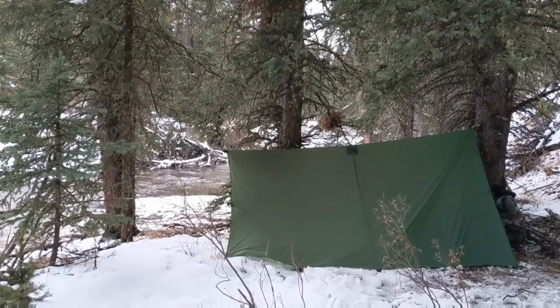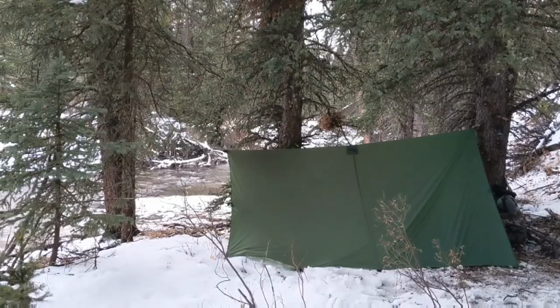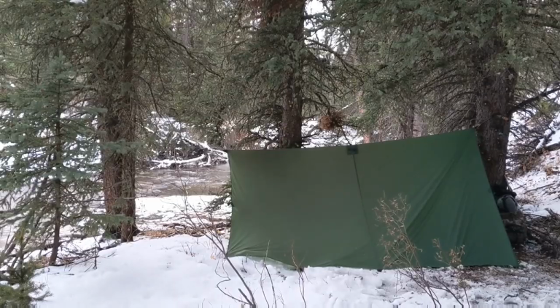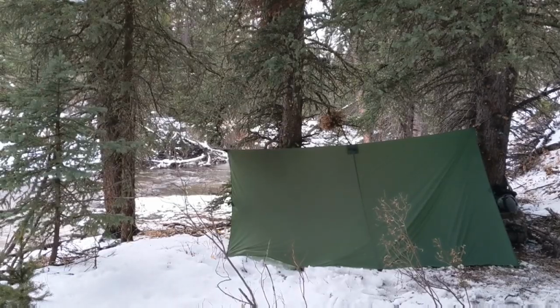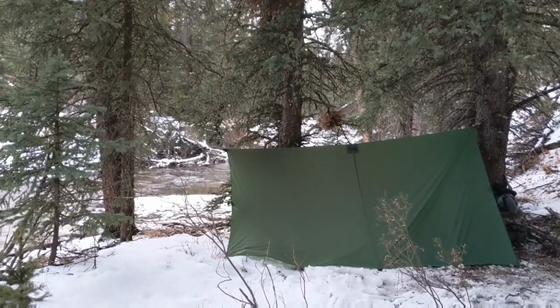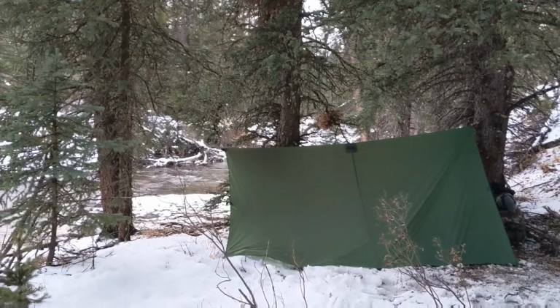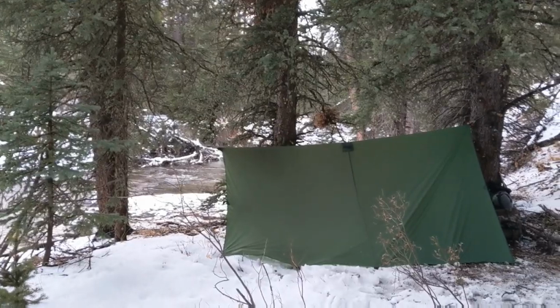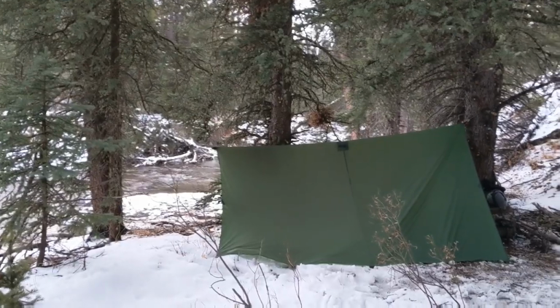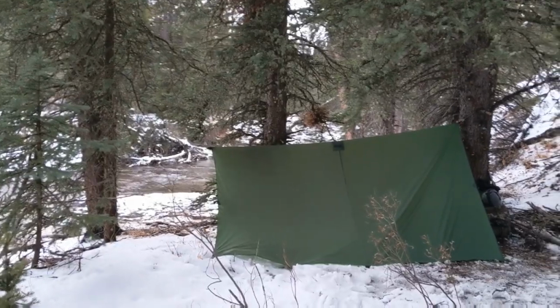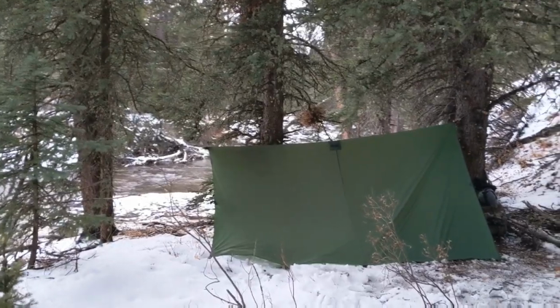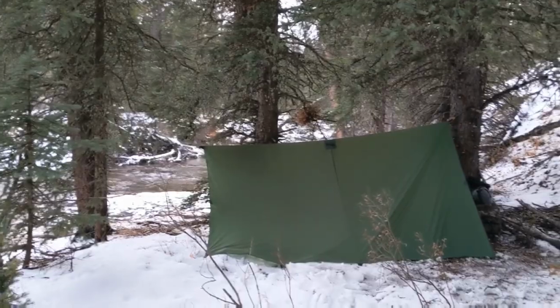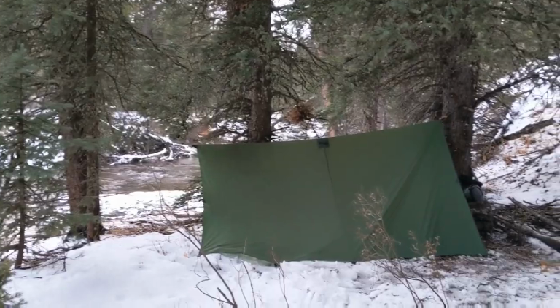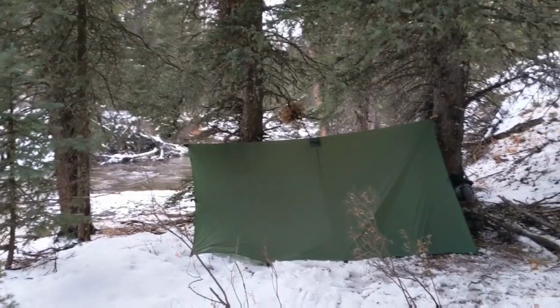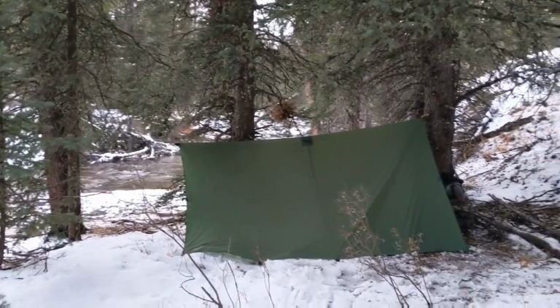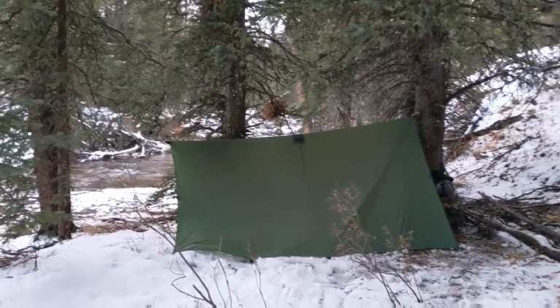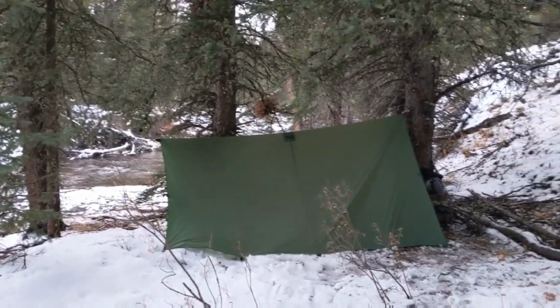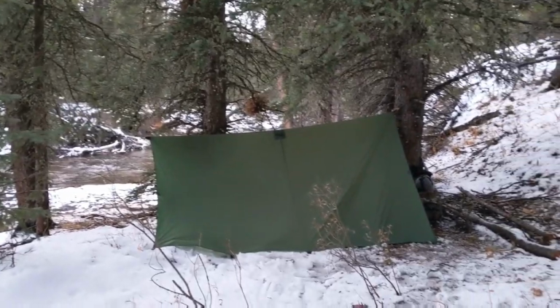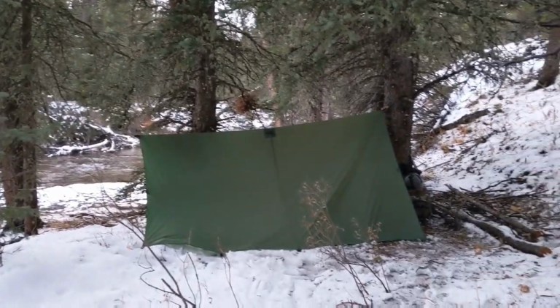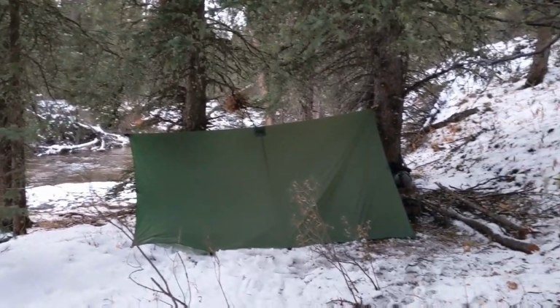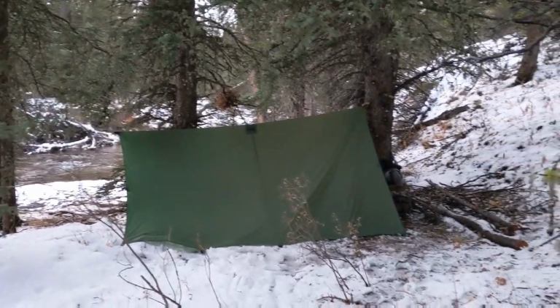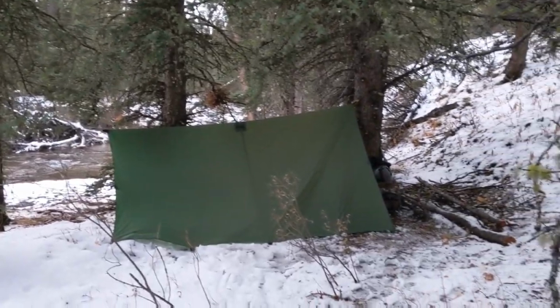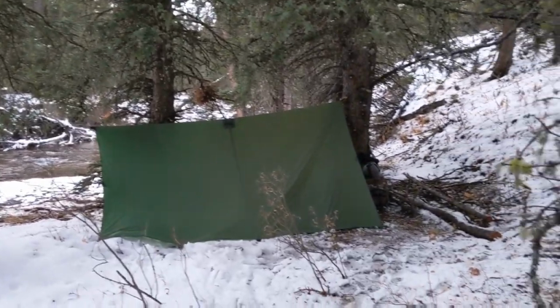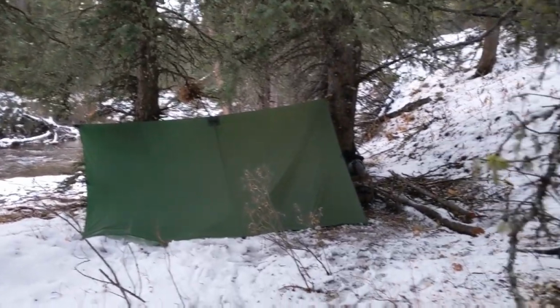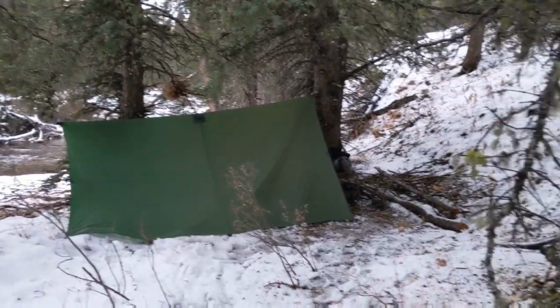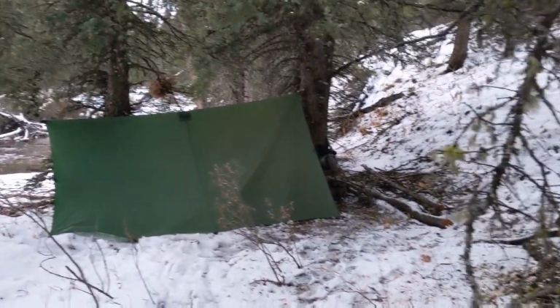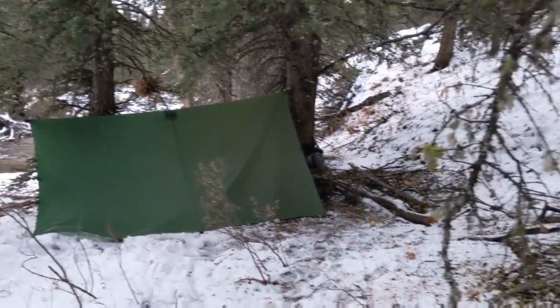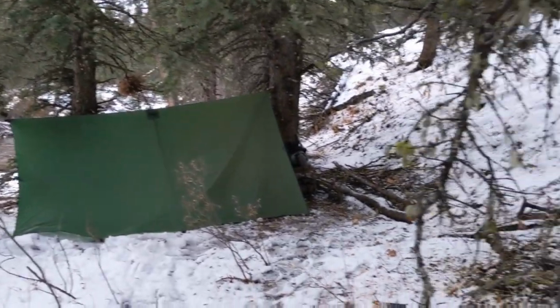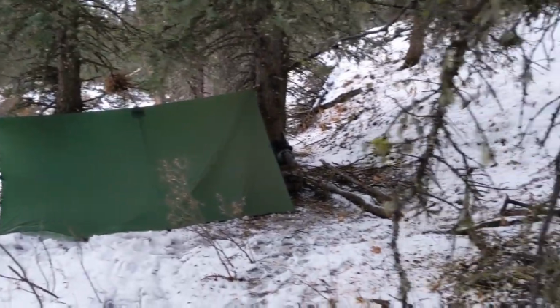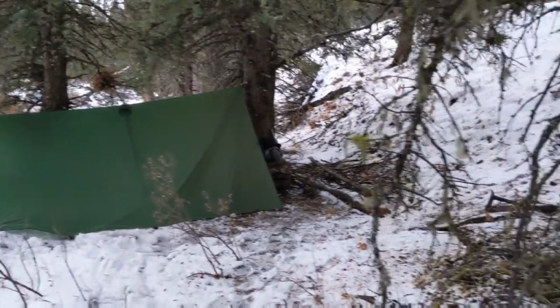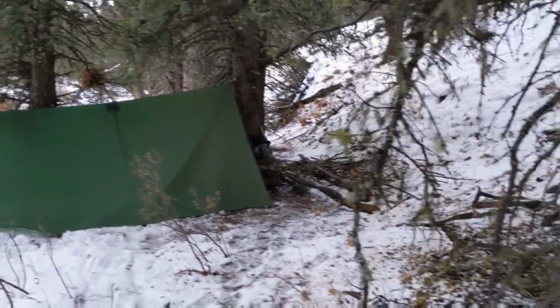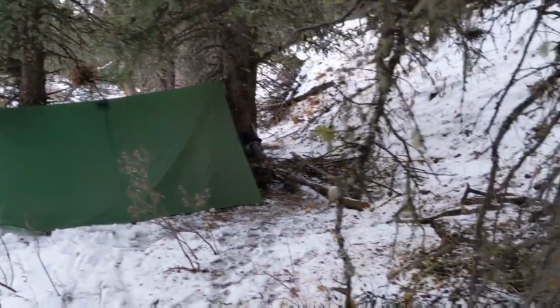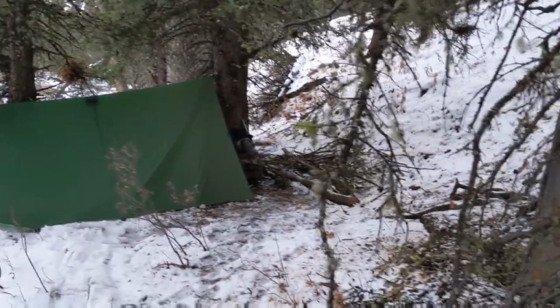So it's getting pretty late in the day but I got the tarp shelter set up. Time to collect a little bit of firewood for that stove.